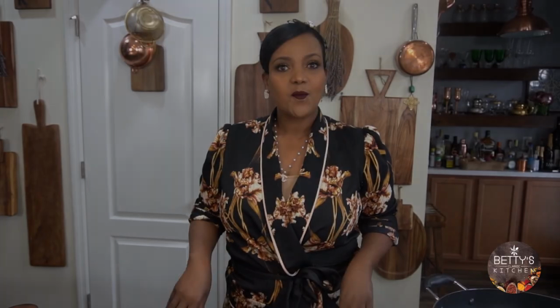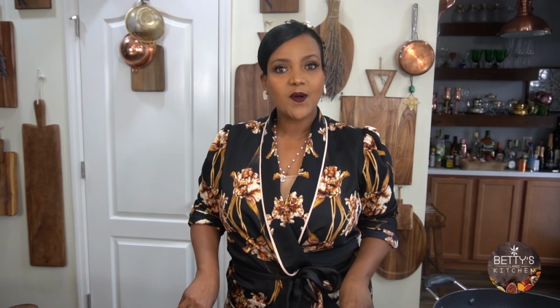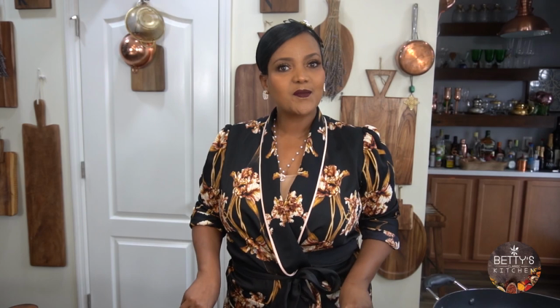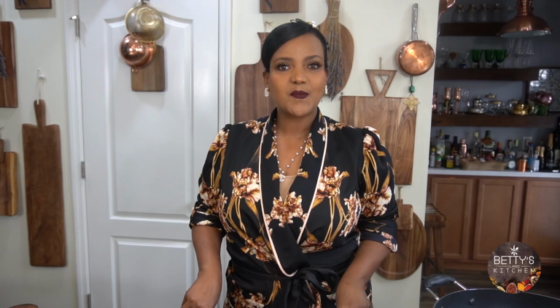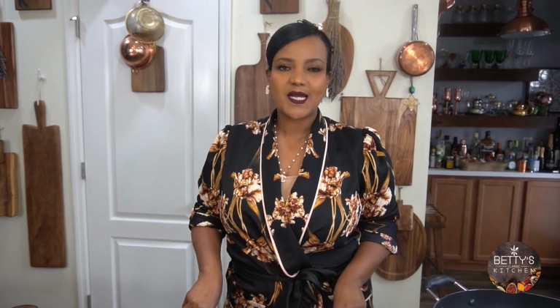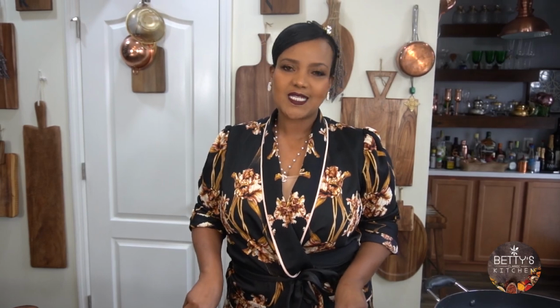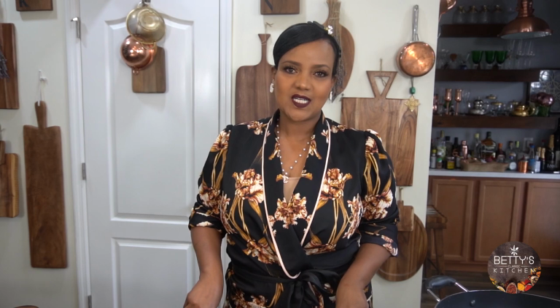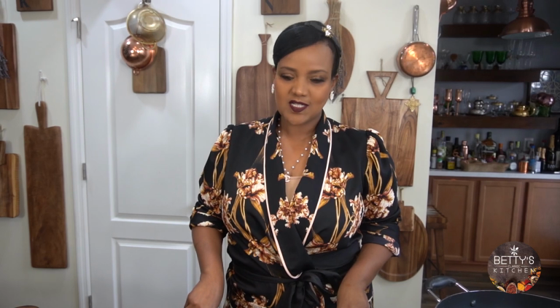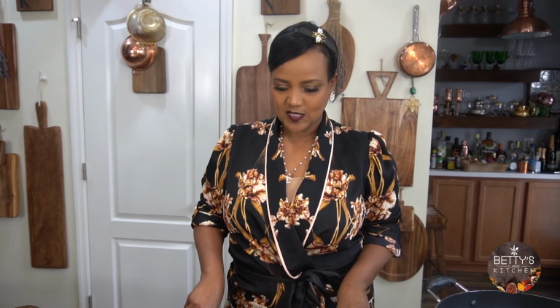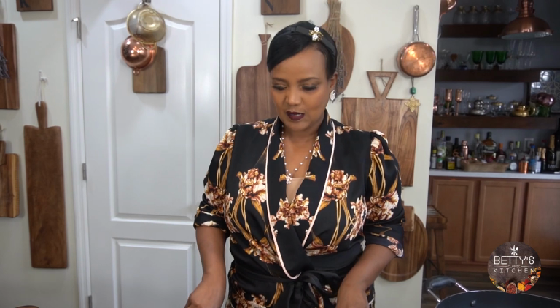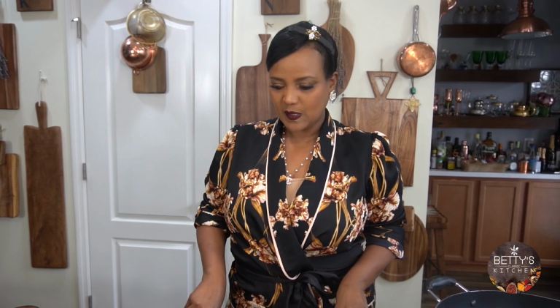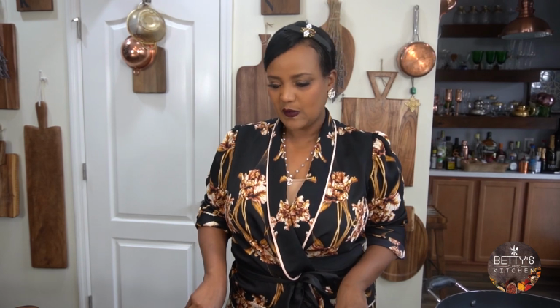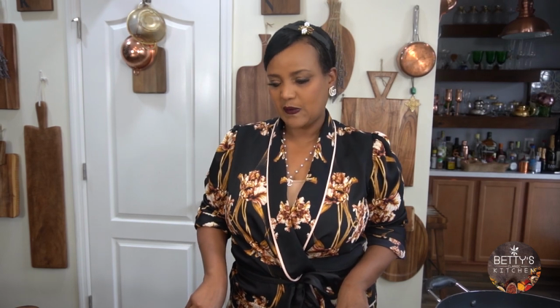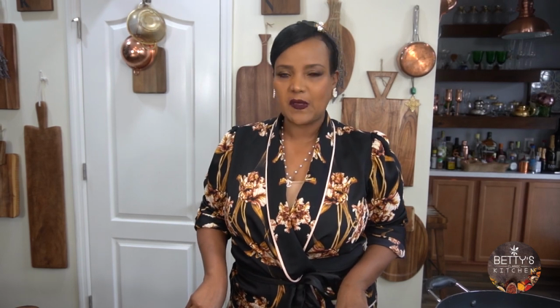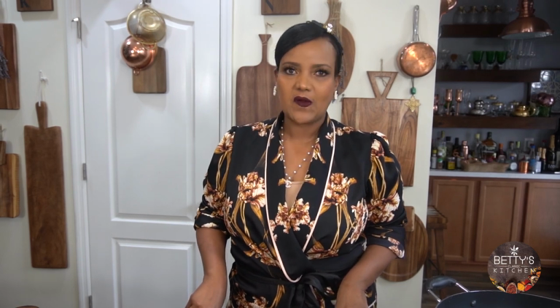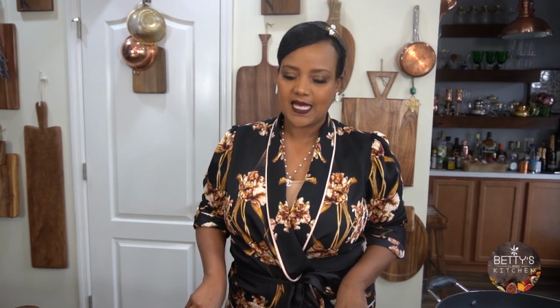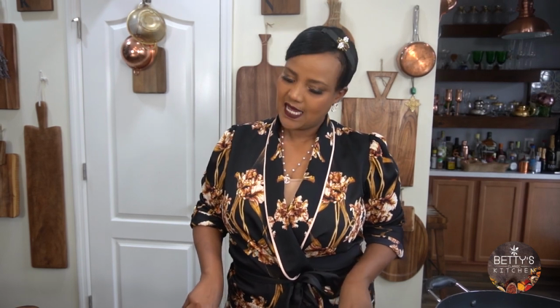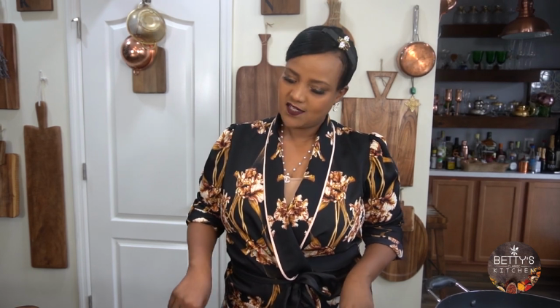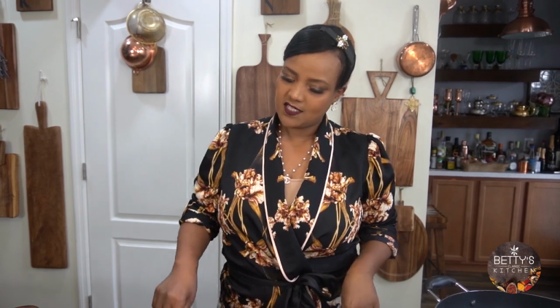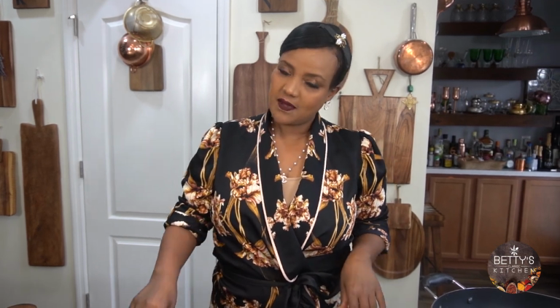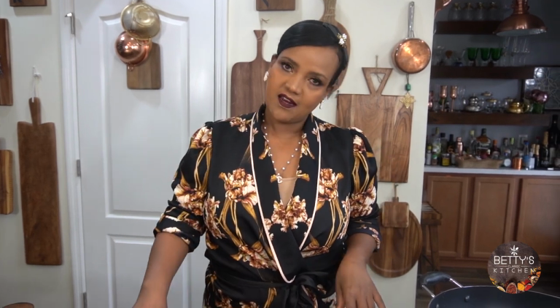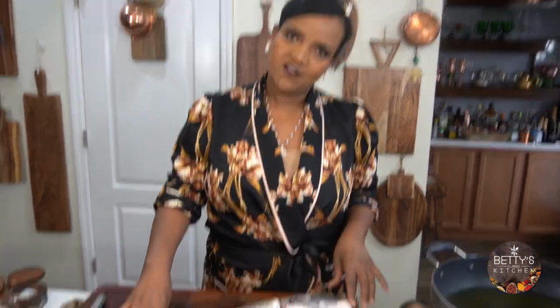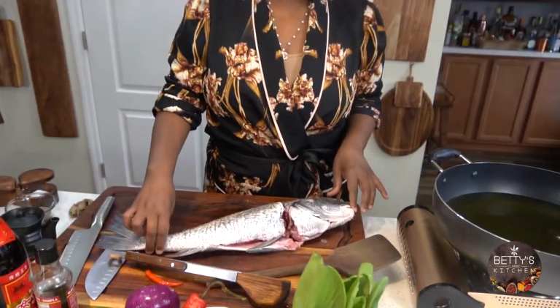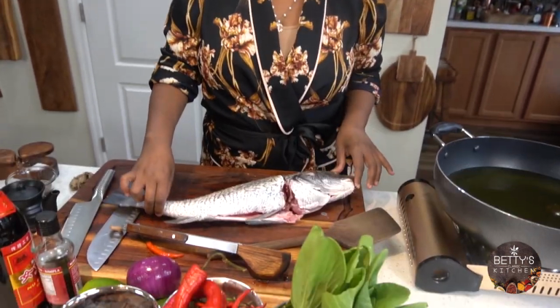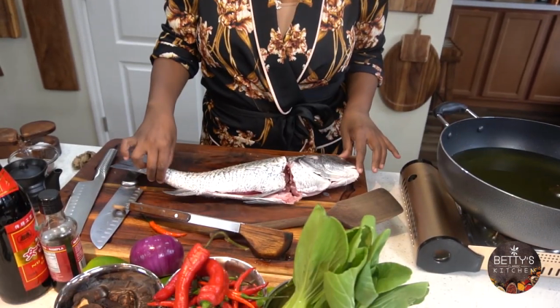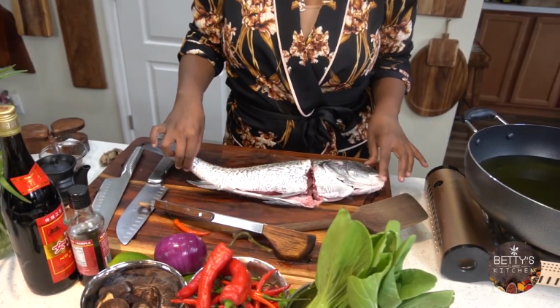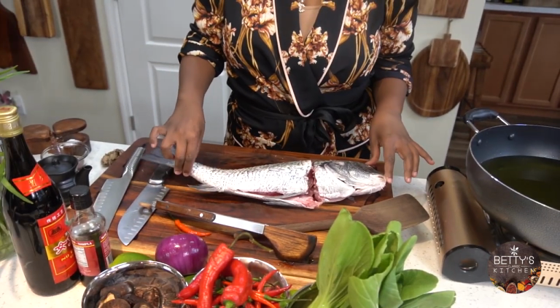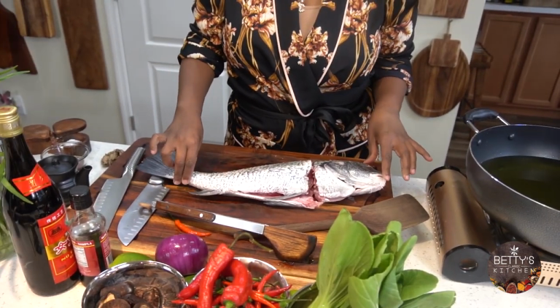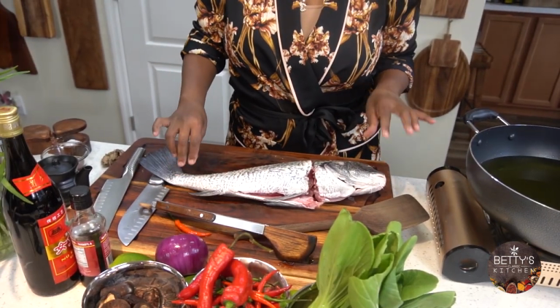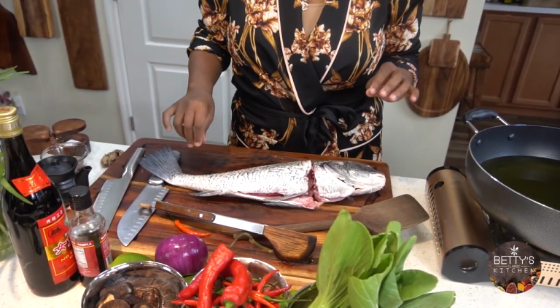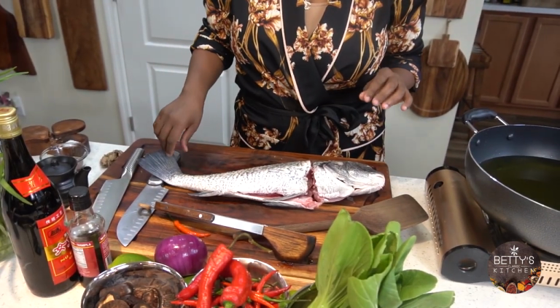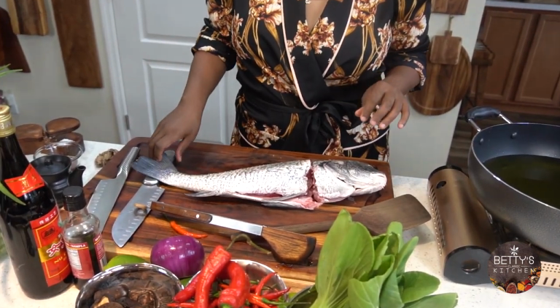Welcome to Betty Classic Kitchen. Today I'm going to be preparing sheepshead fish. I'm going to be frying it.